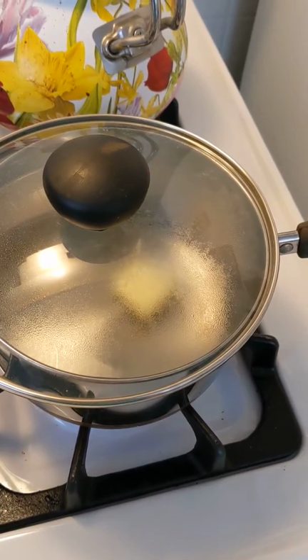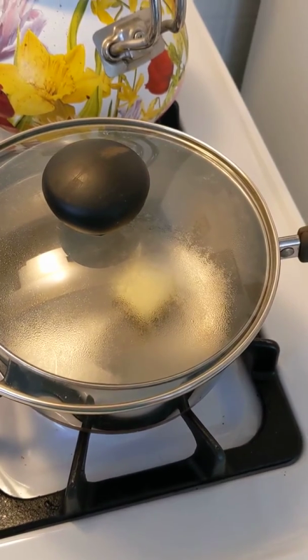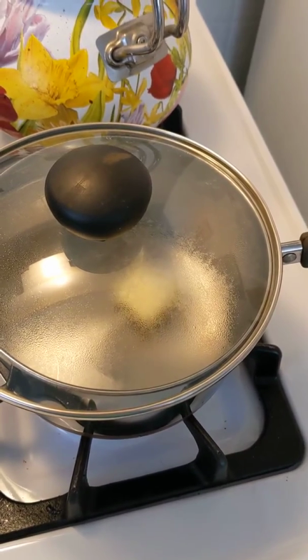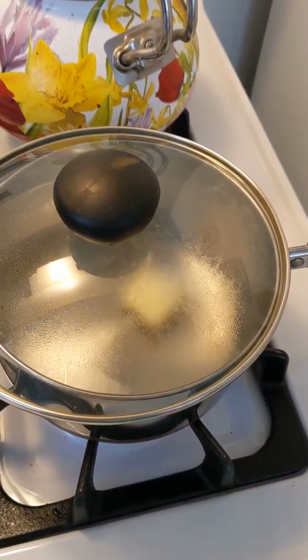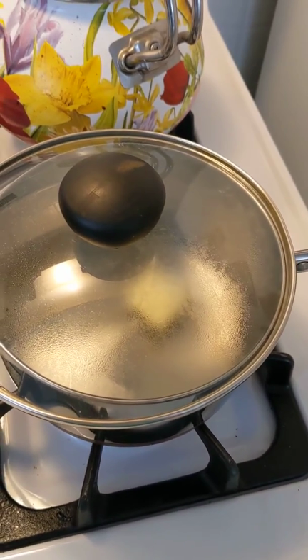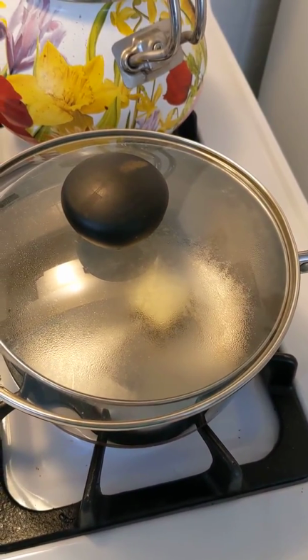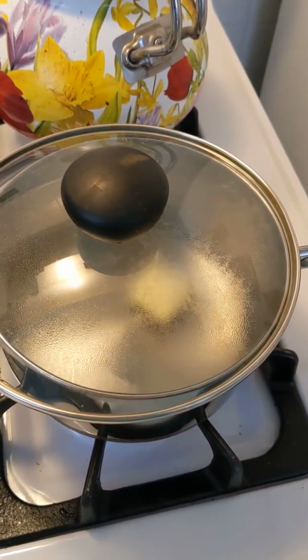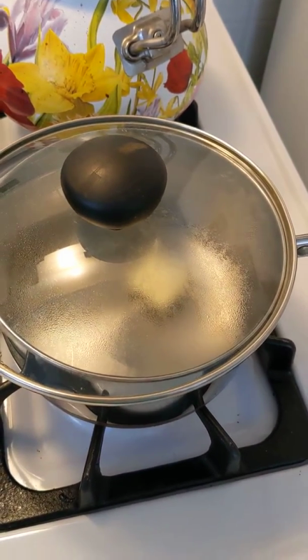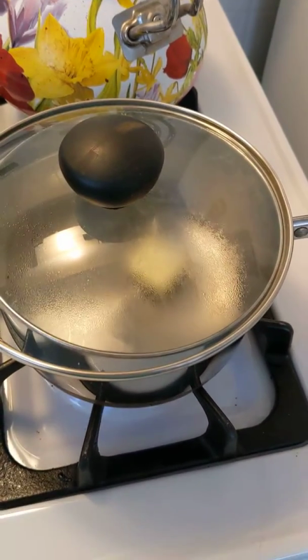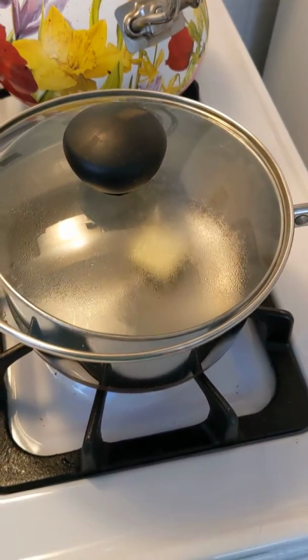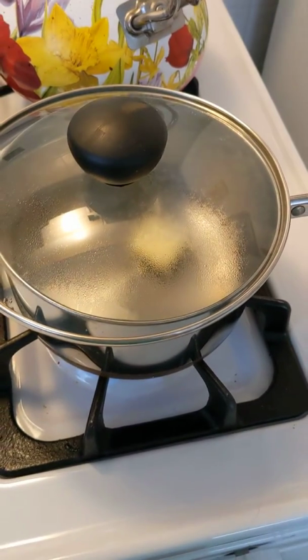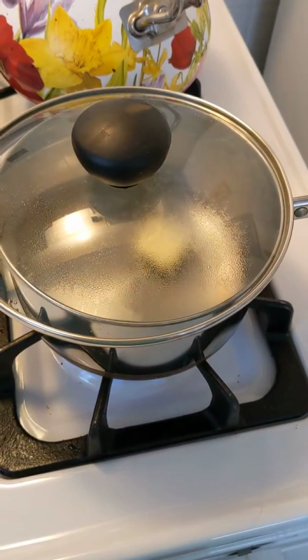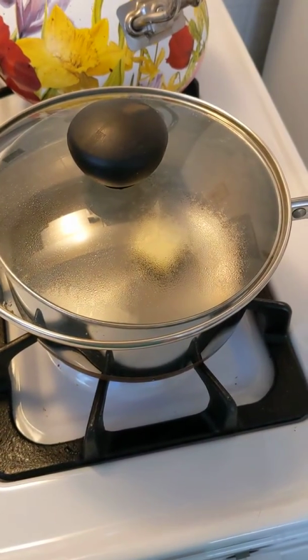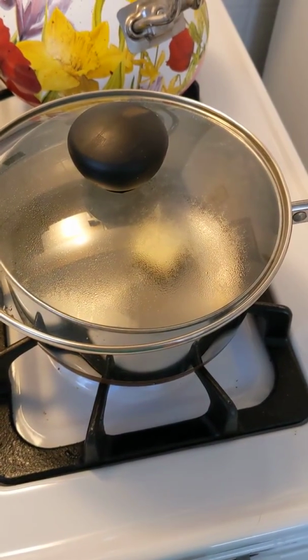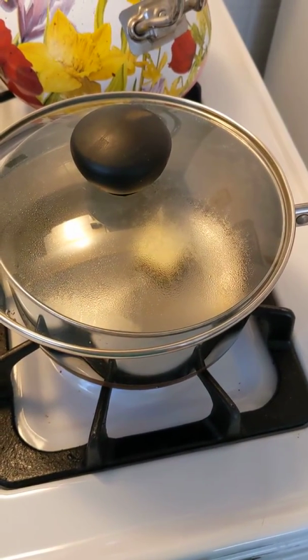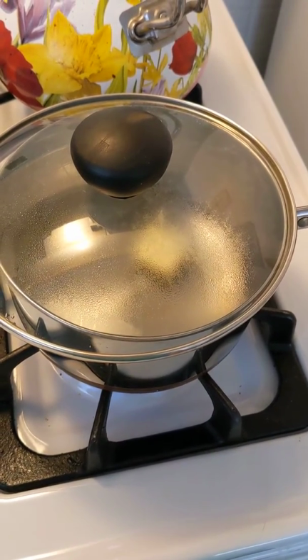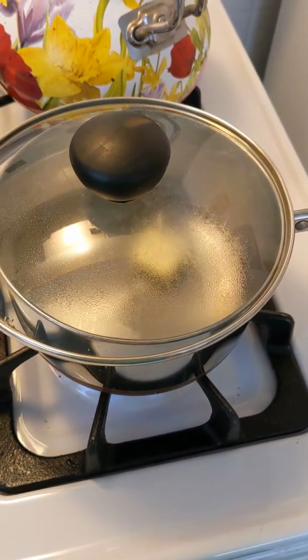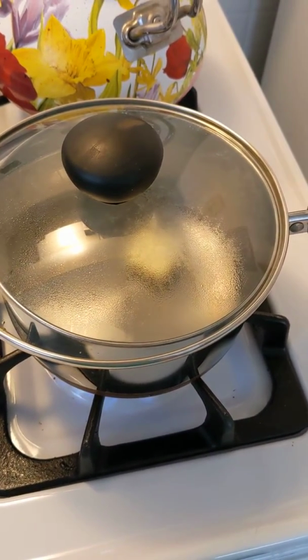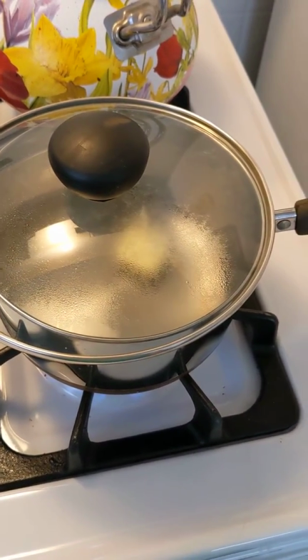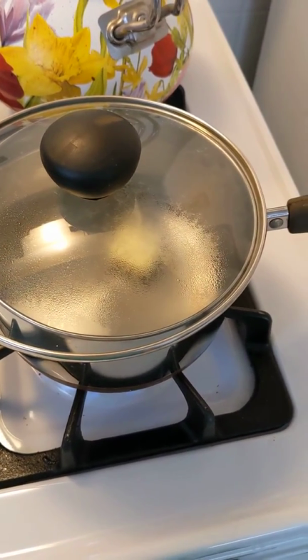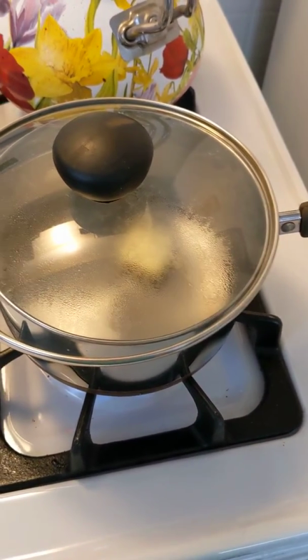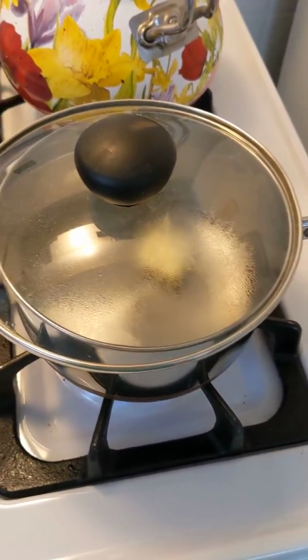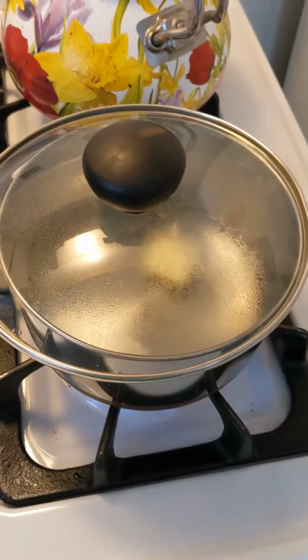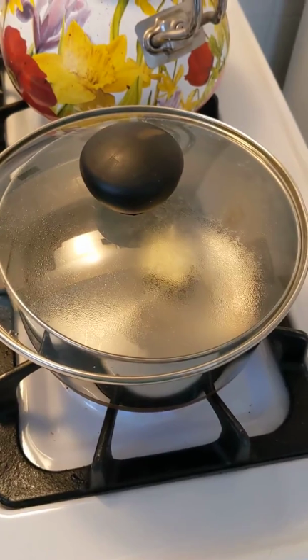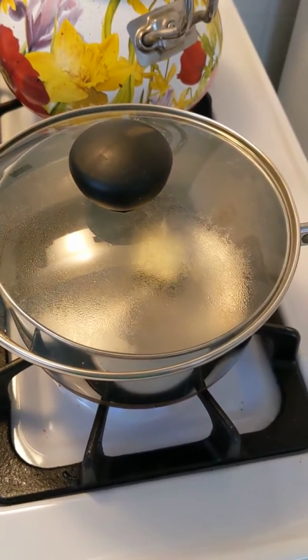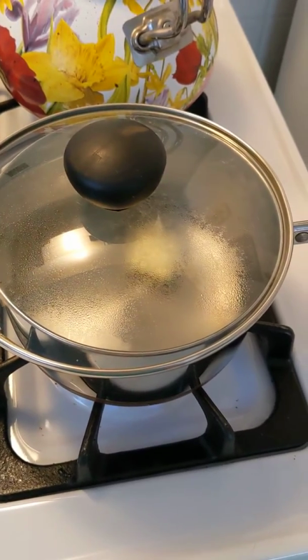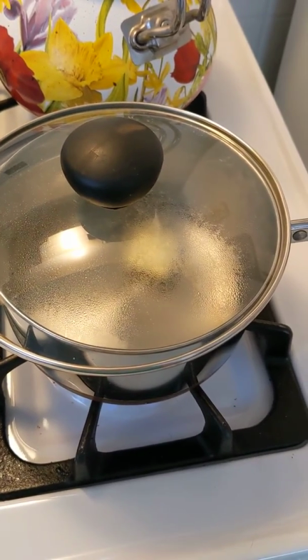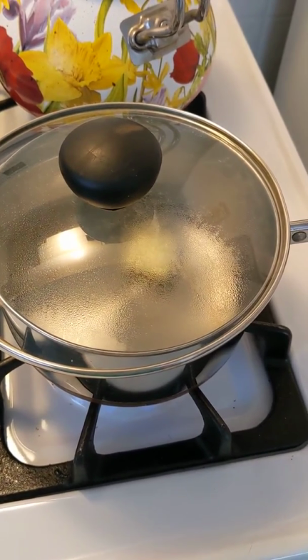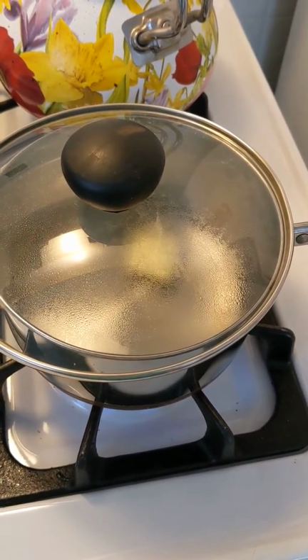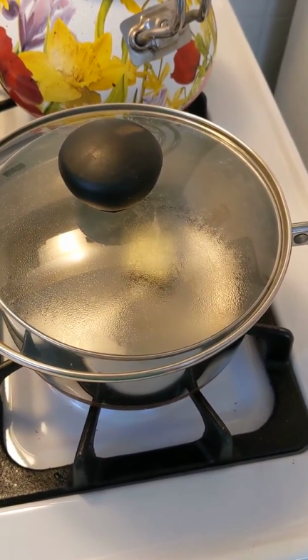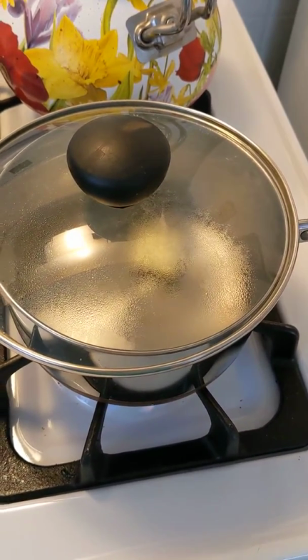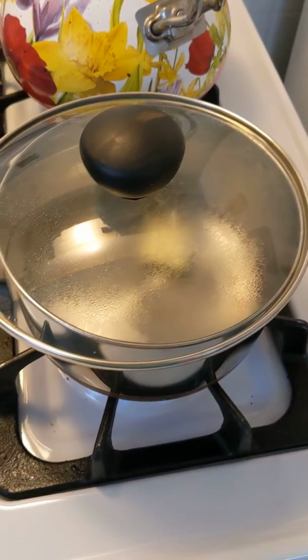Meanwhile, start cooking your box mashed potatoes according to package directions. I usually go with four servings.